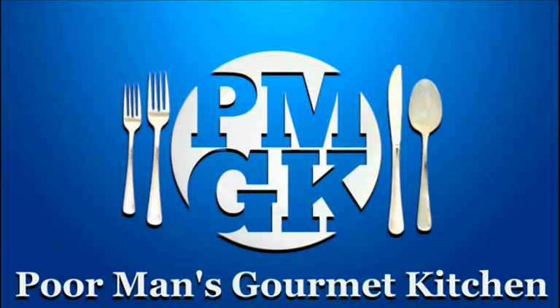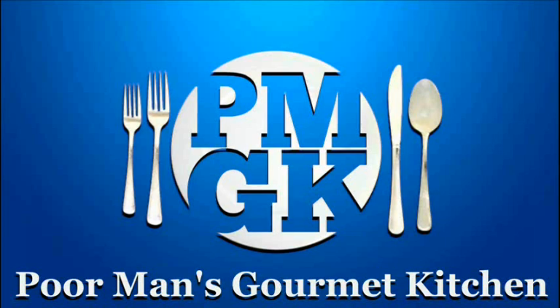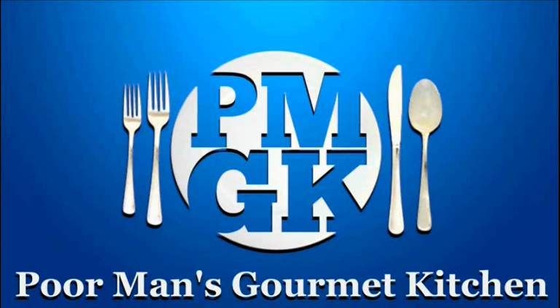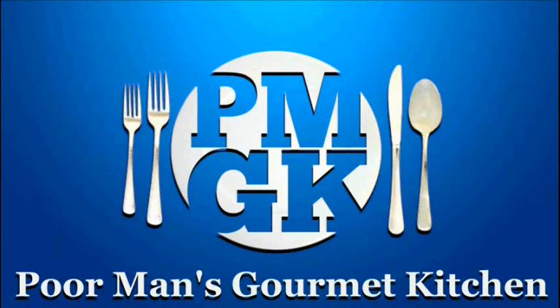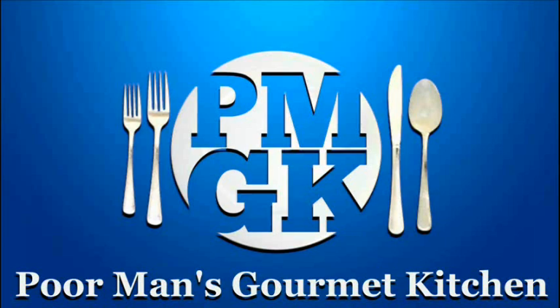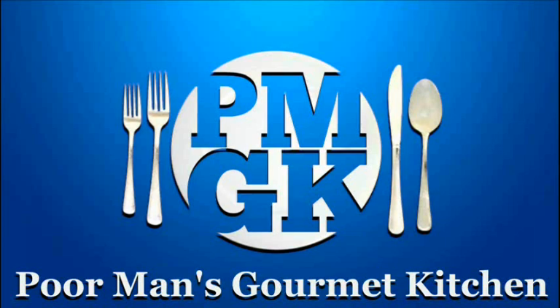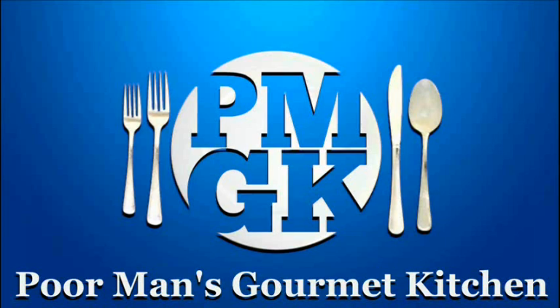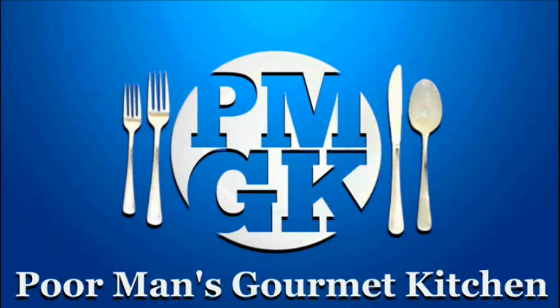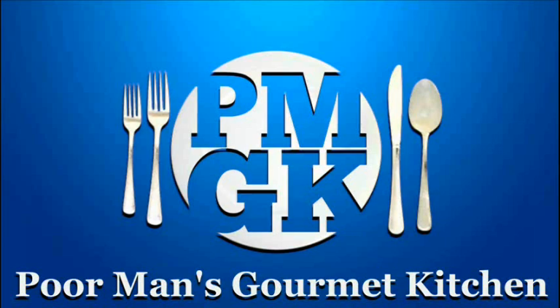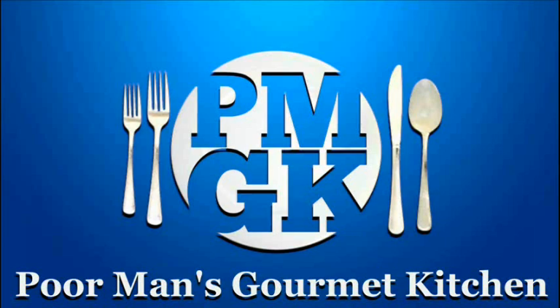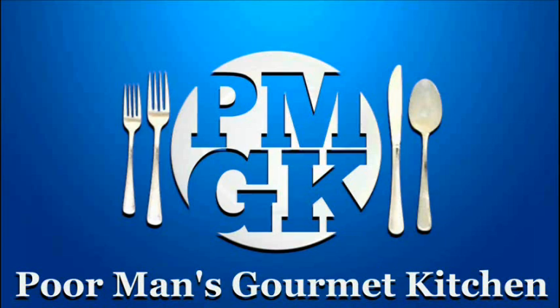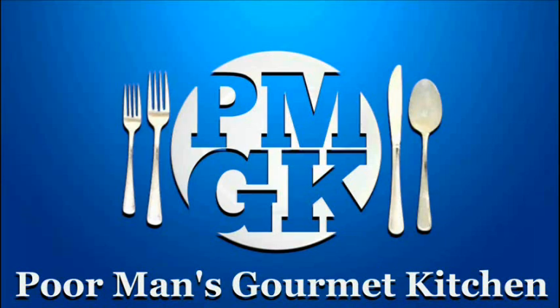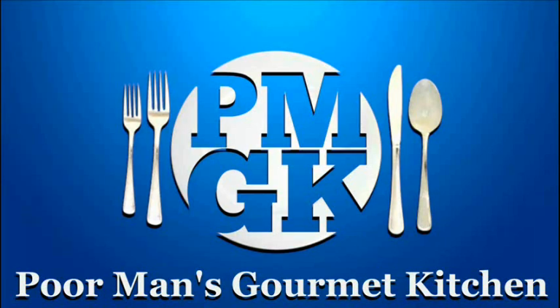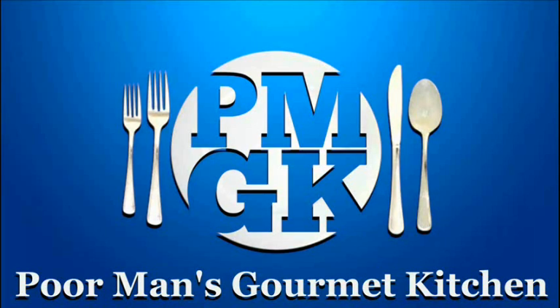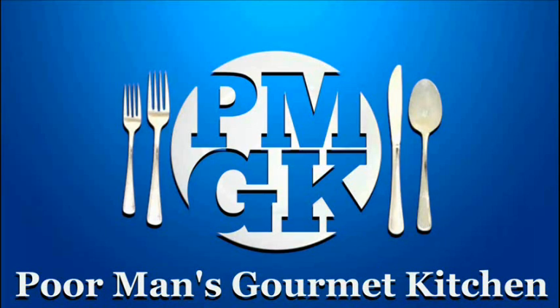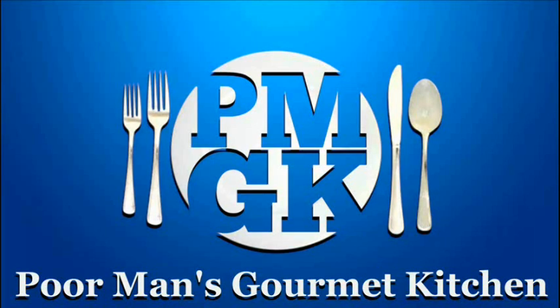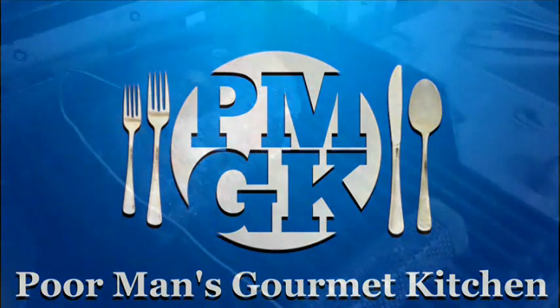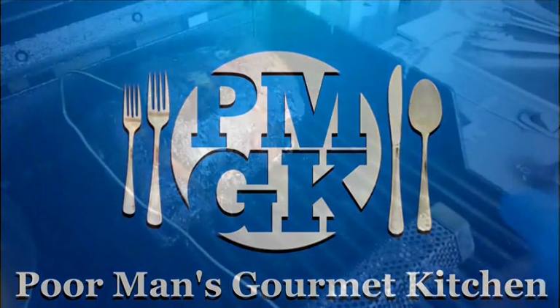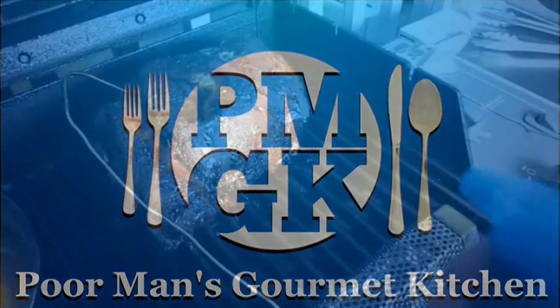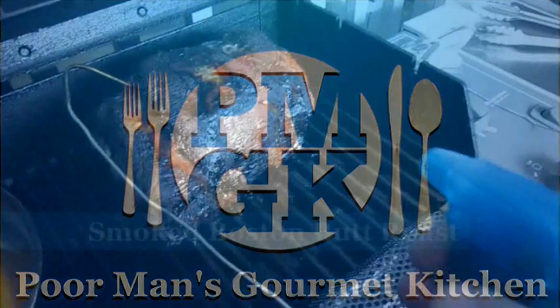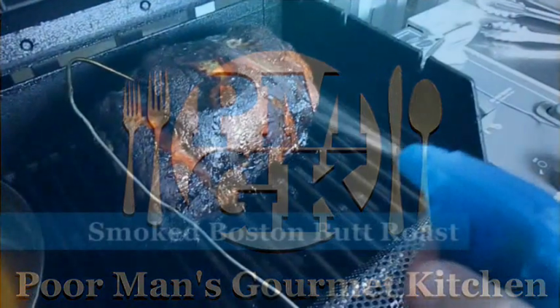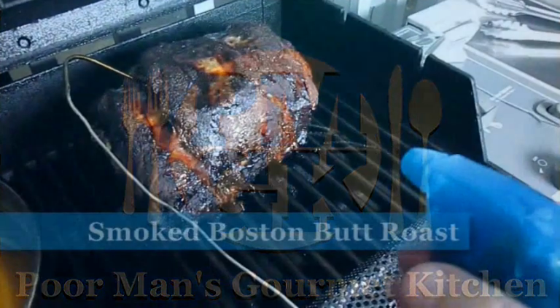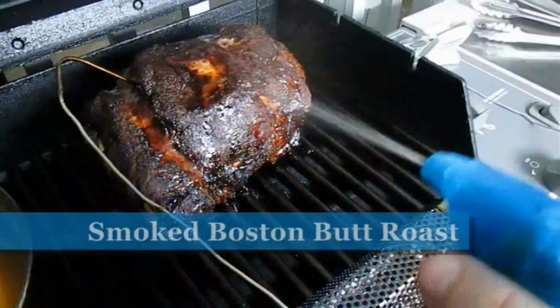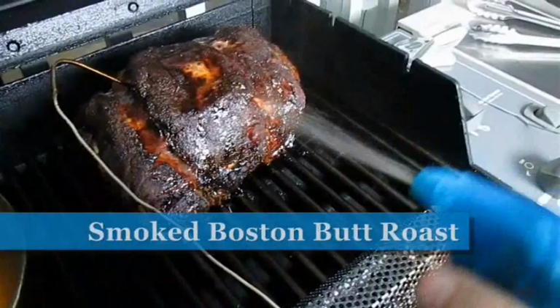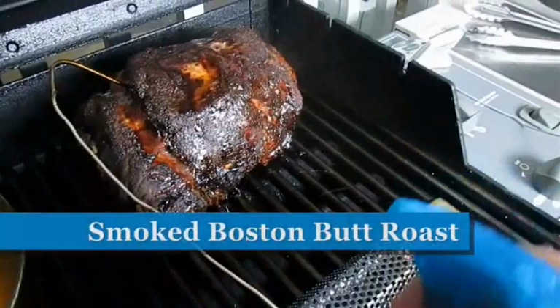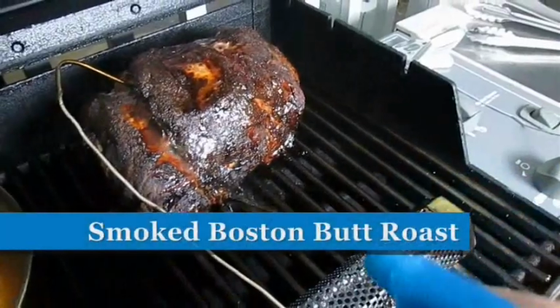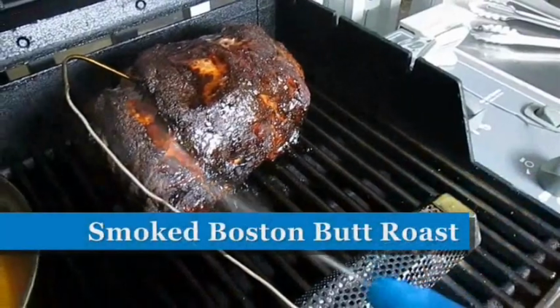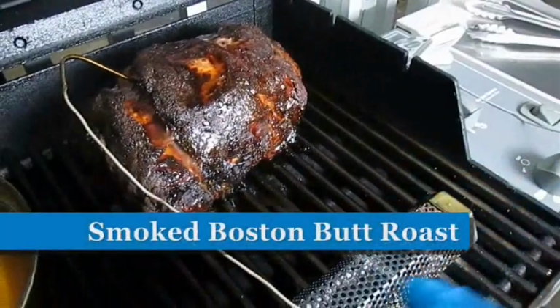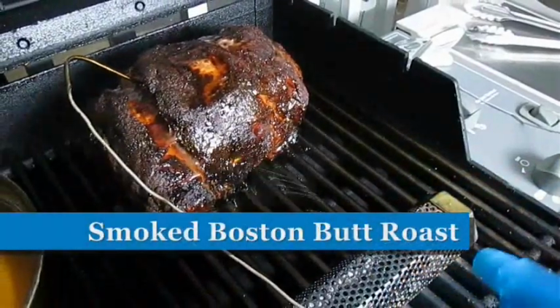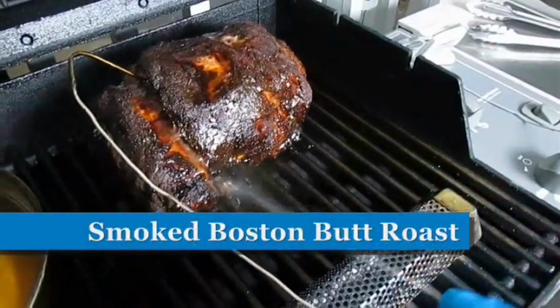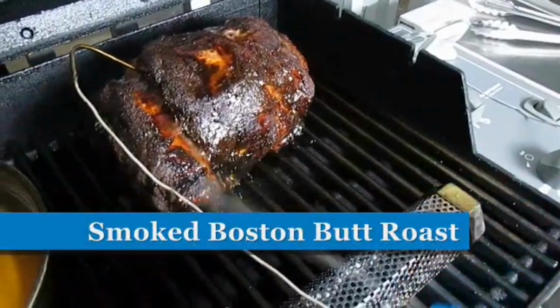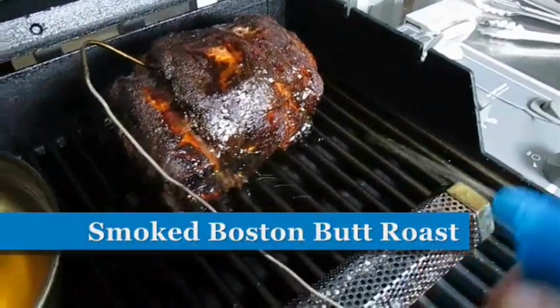Welcome to the Poor Man's Gourmet Kitchen, where we share gourmet recipes at a low budget.